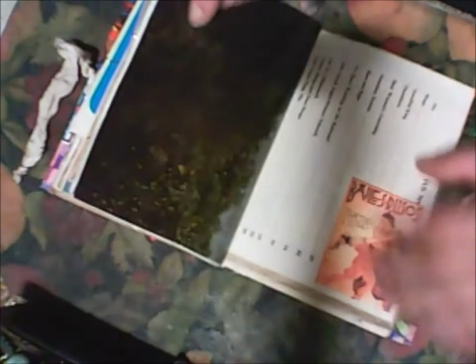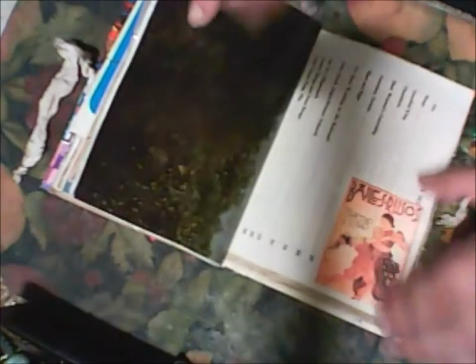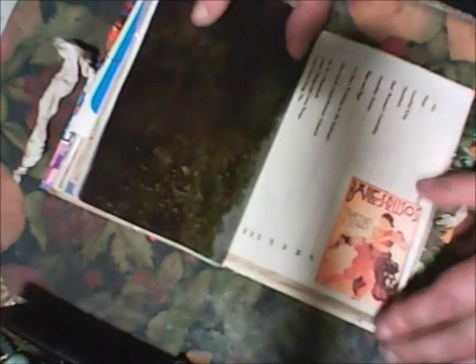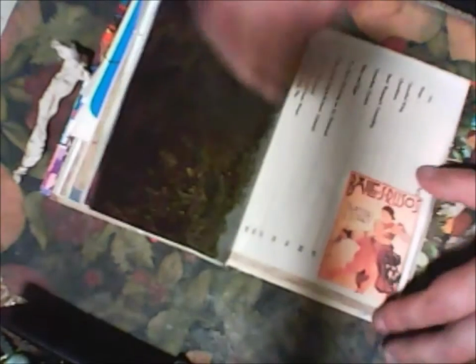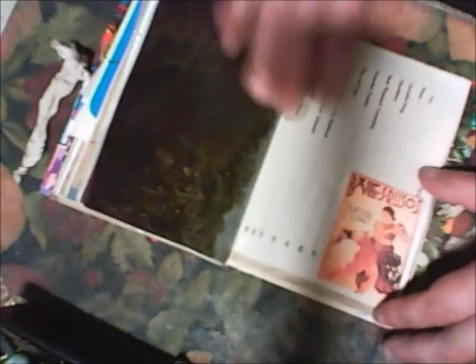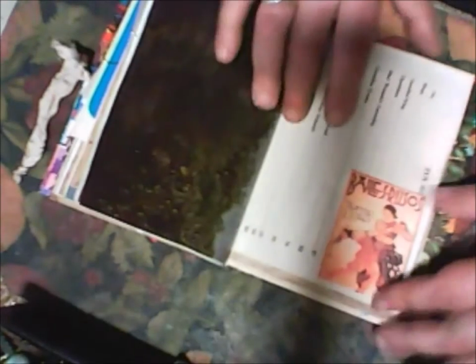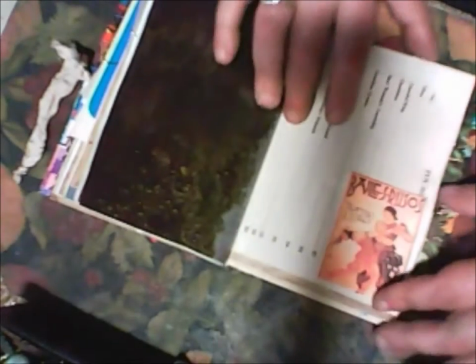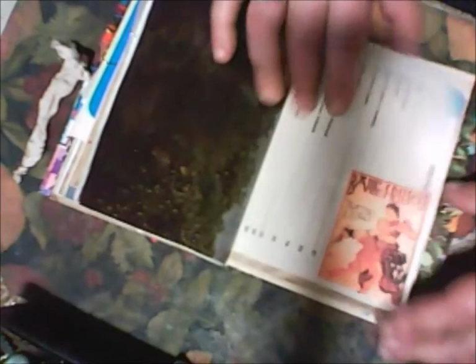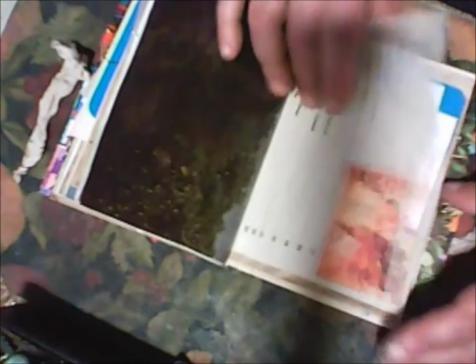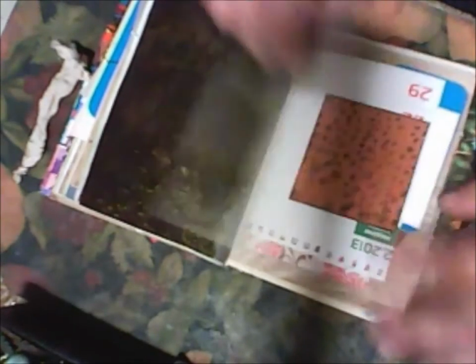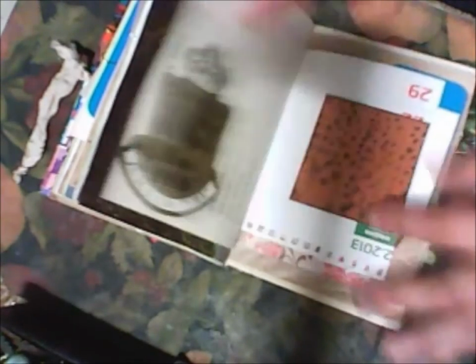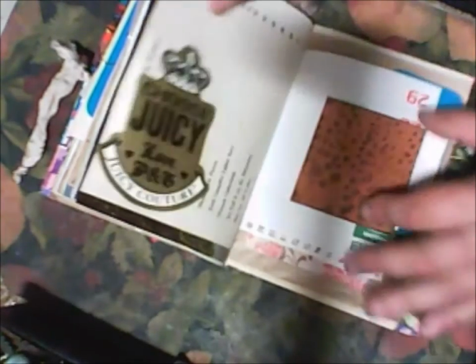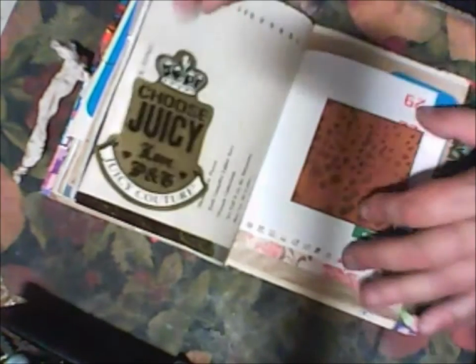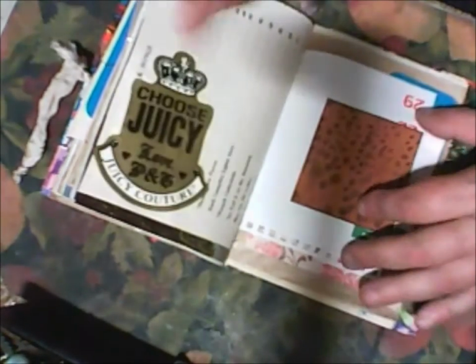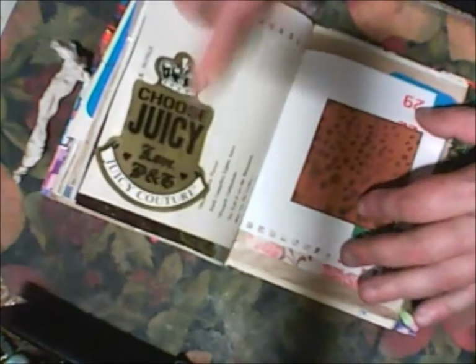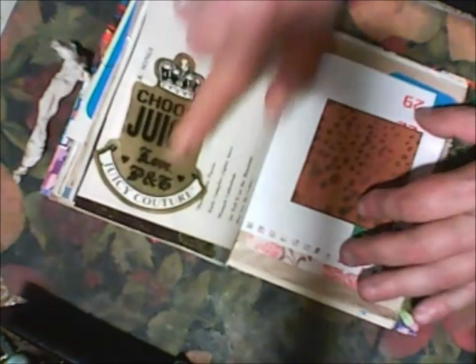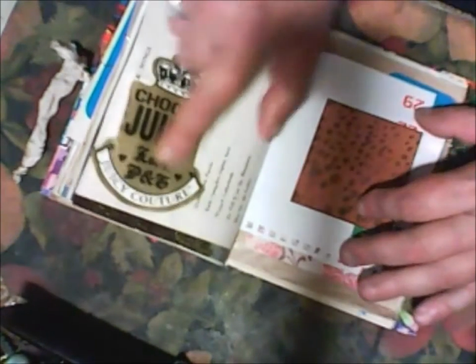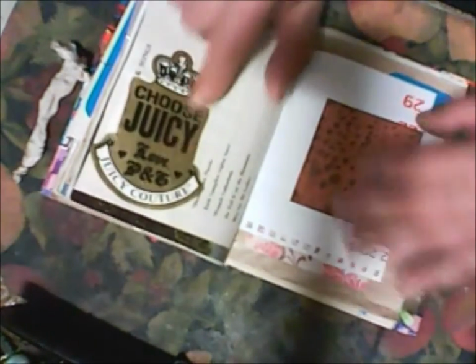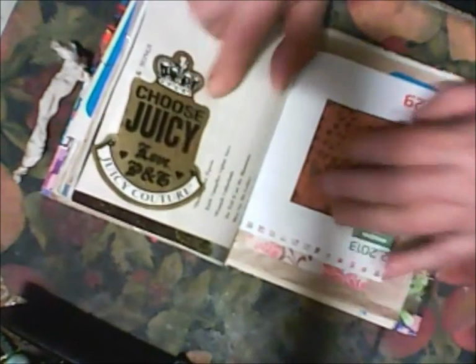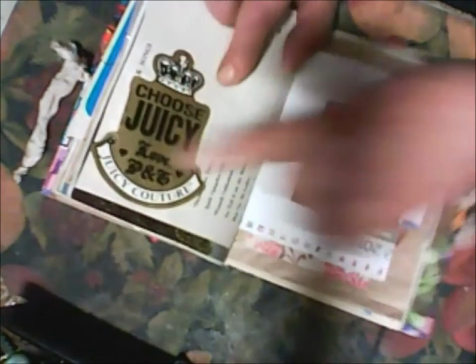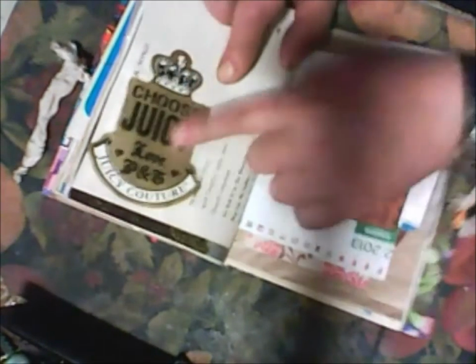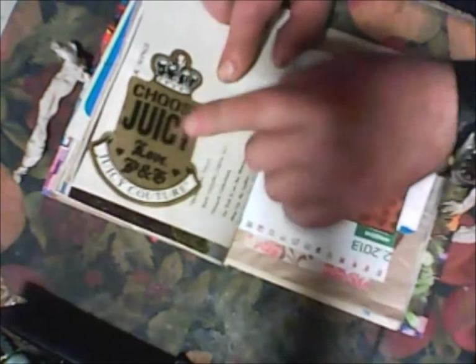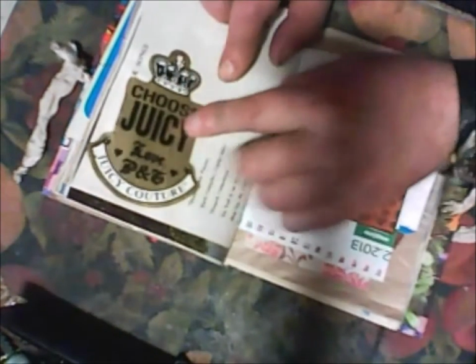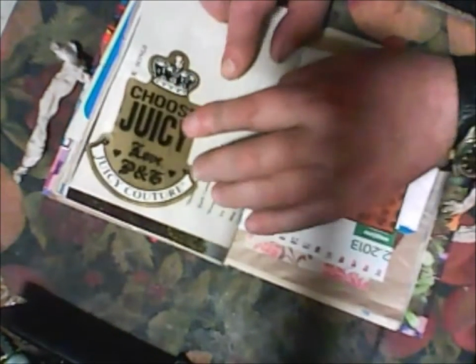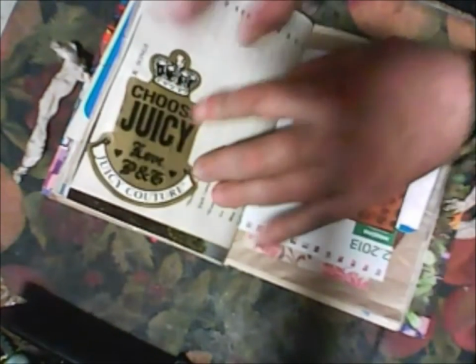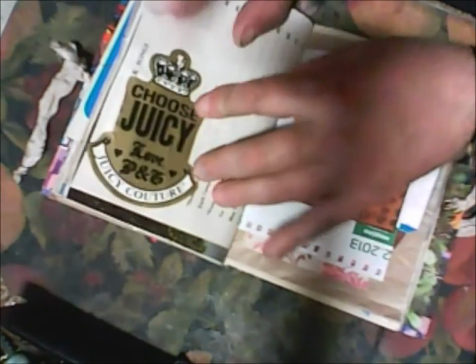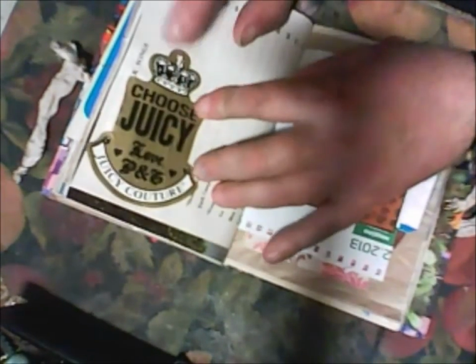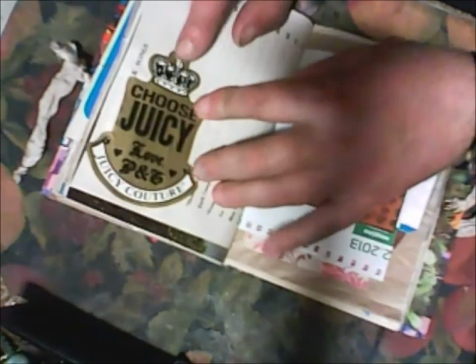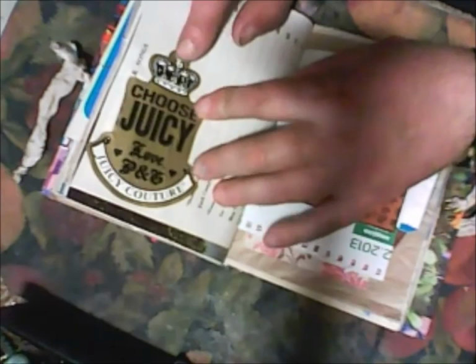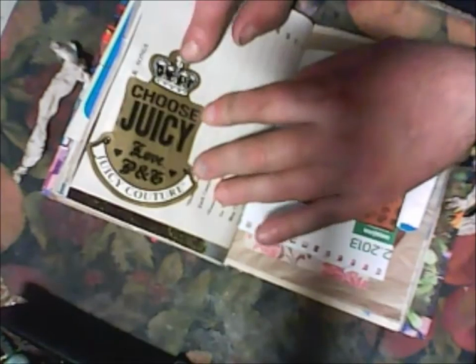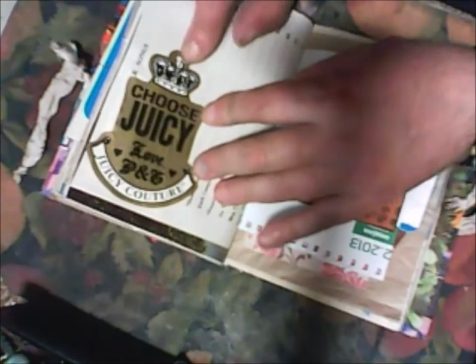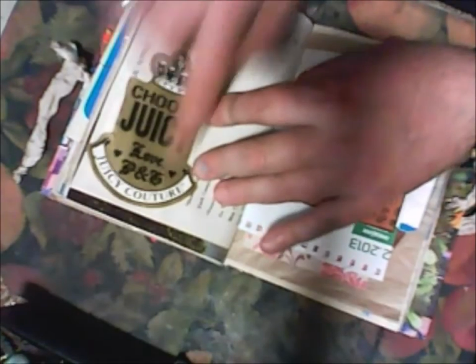Photo - I buy this on second hand. This is from some dress.